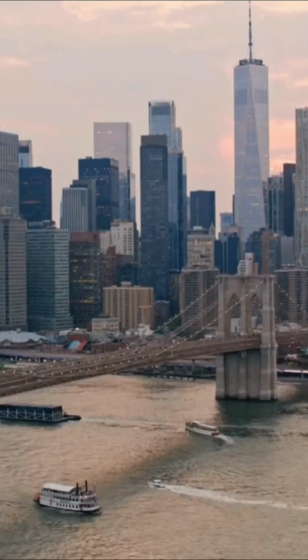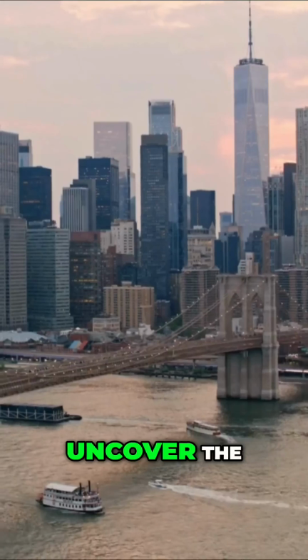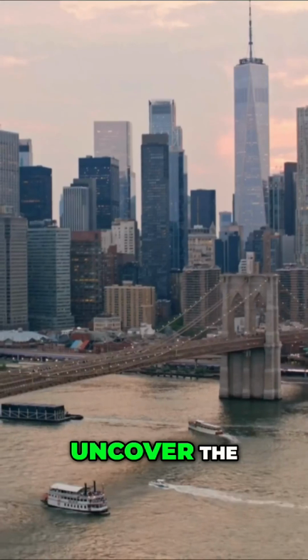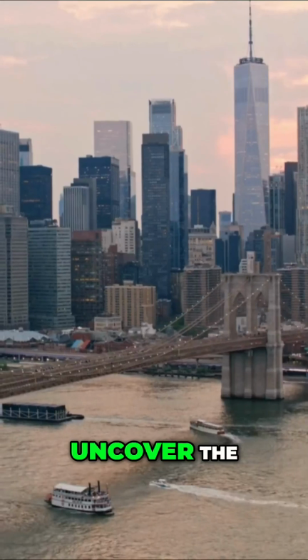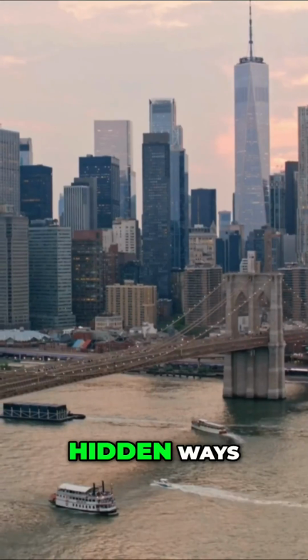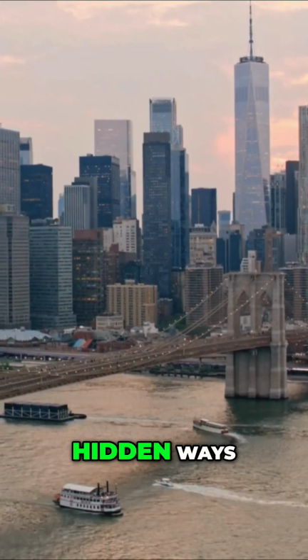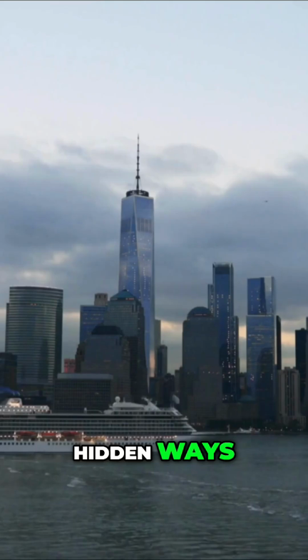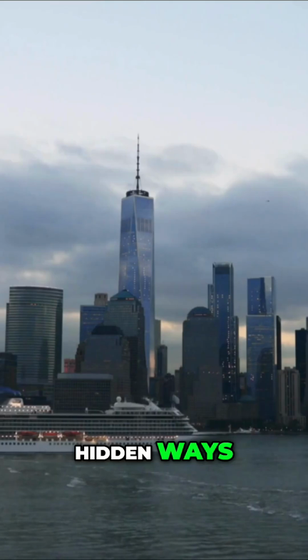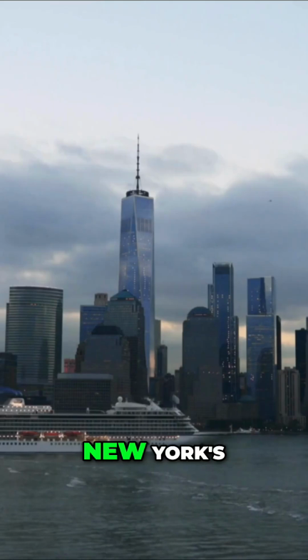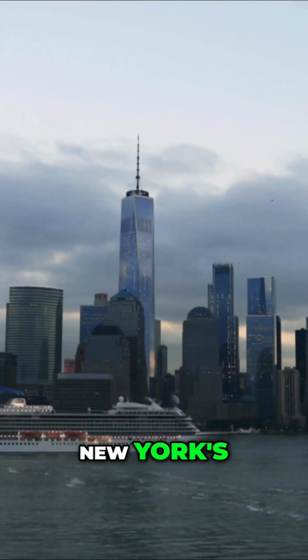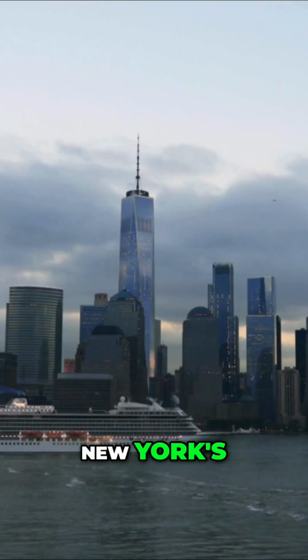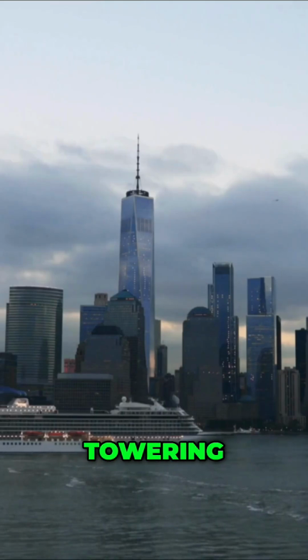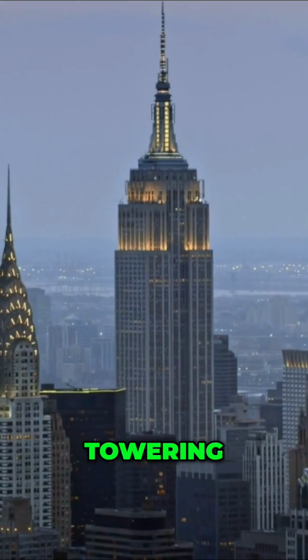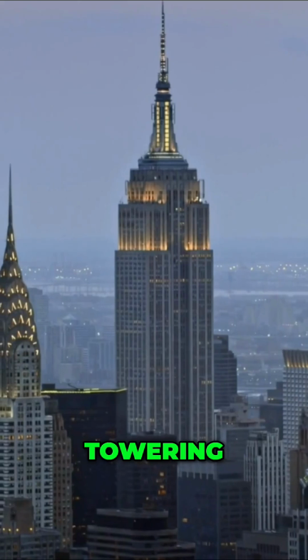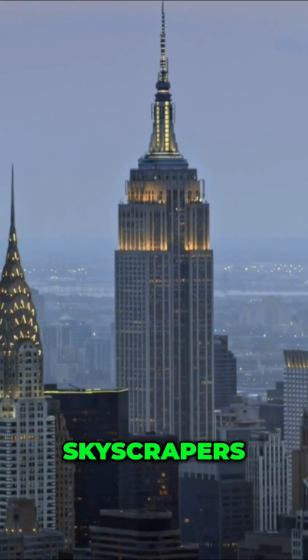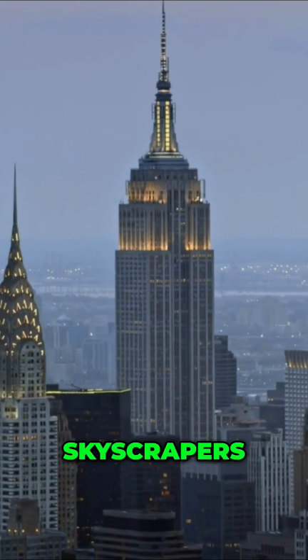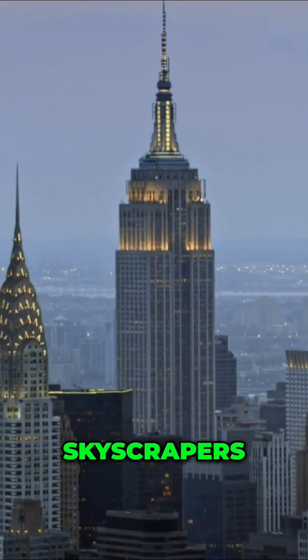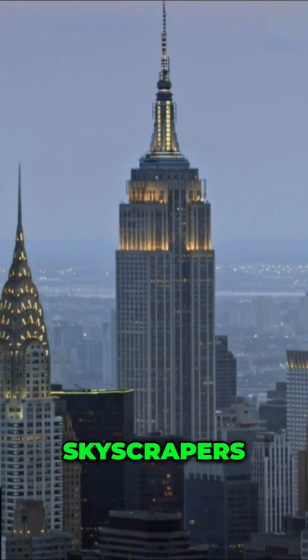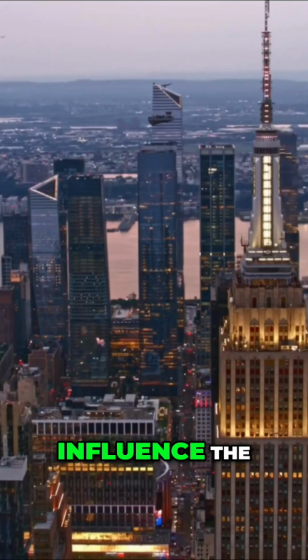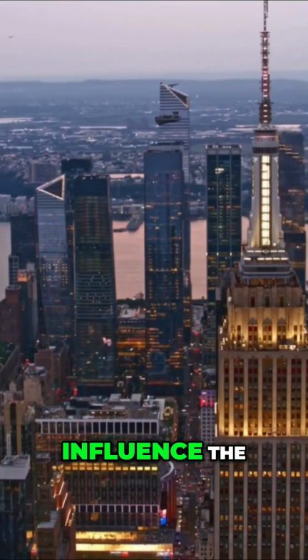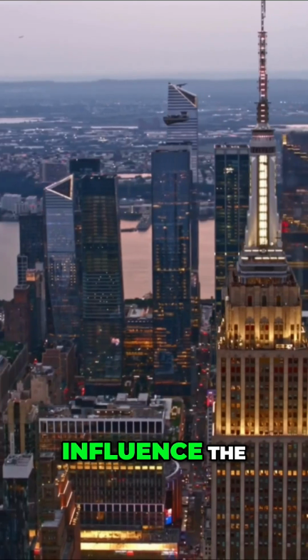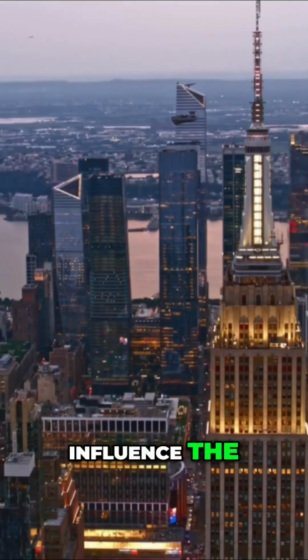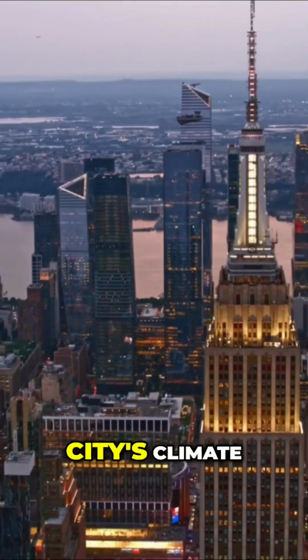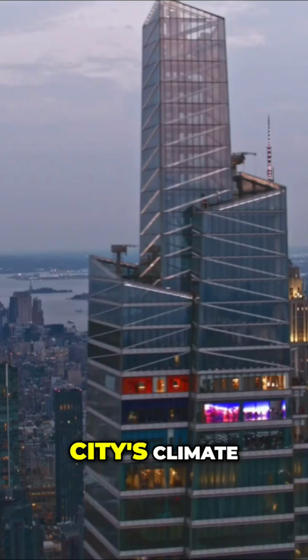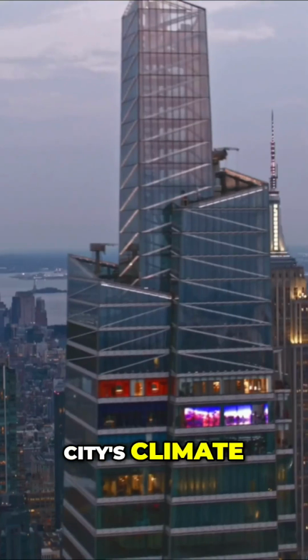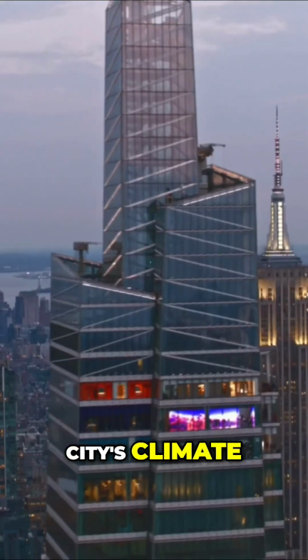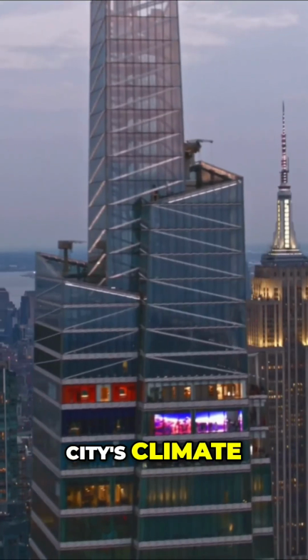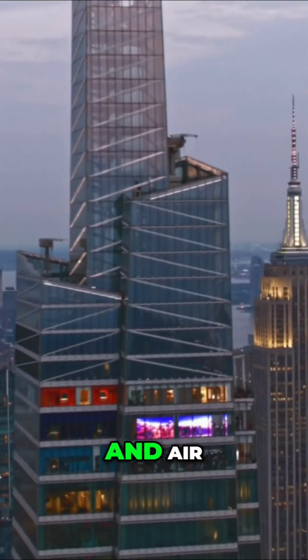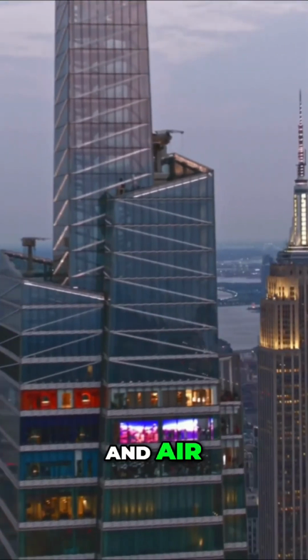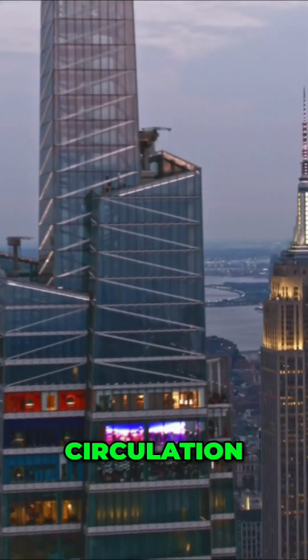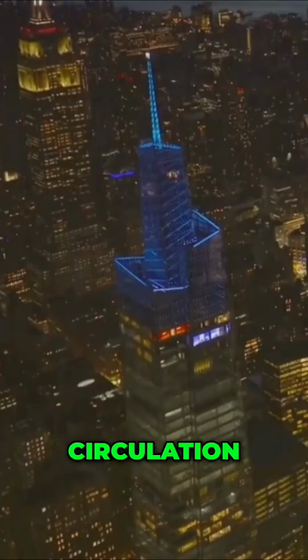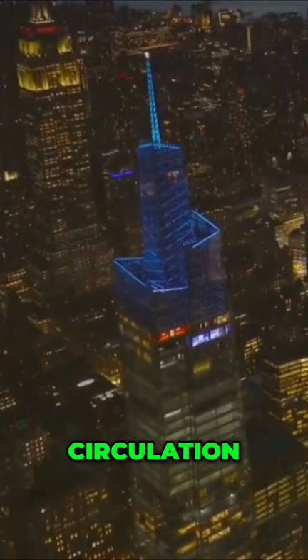Uncover the hidden ways New York's towering skyscrapers influence the city's climate and air circulation.